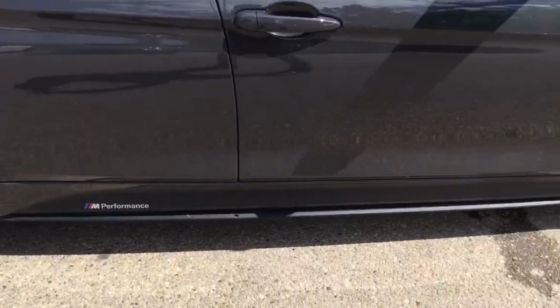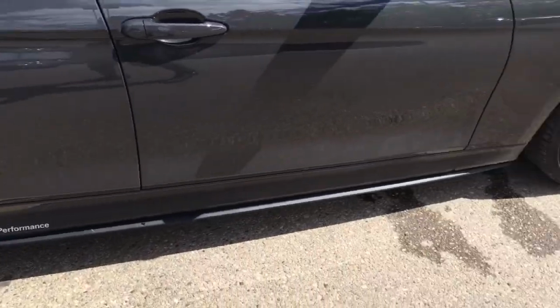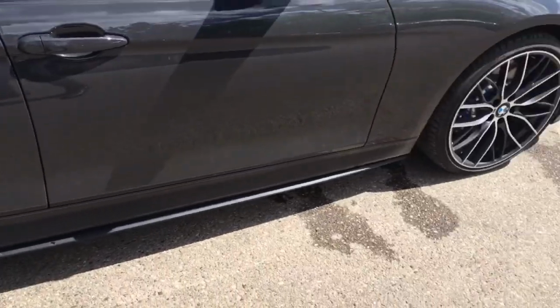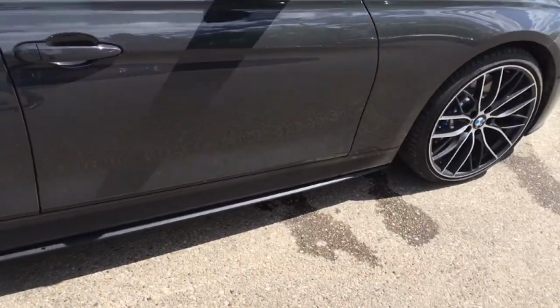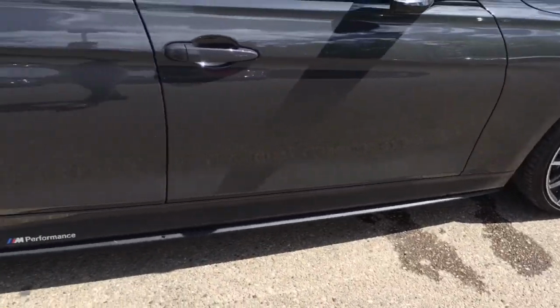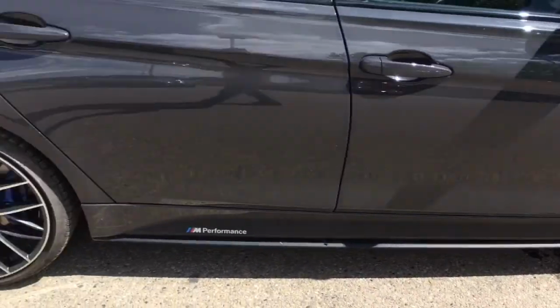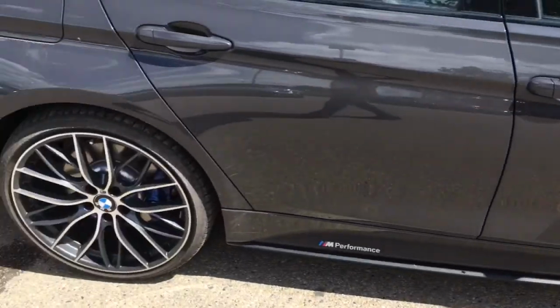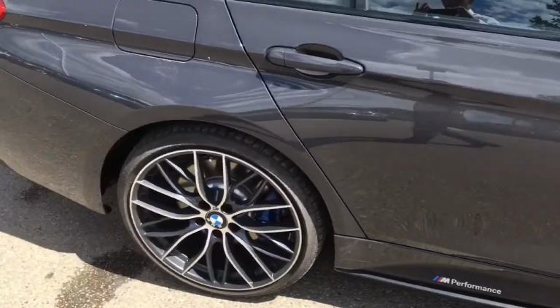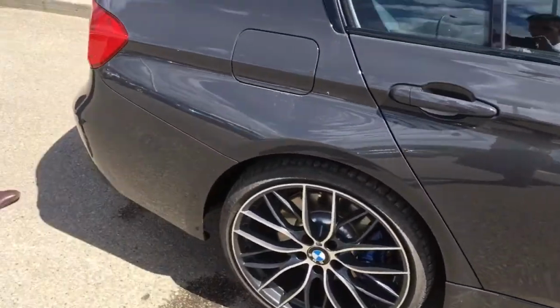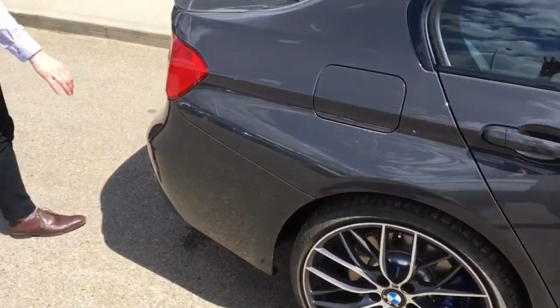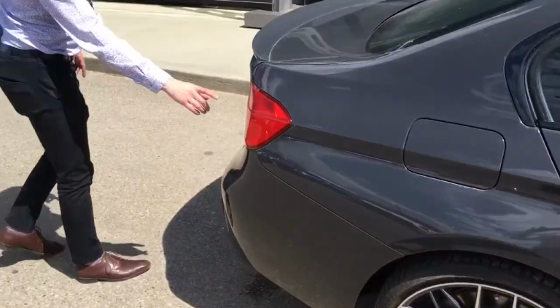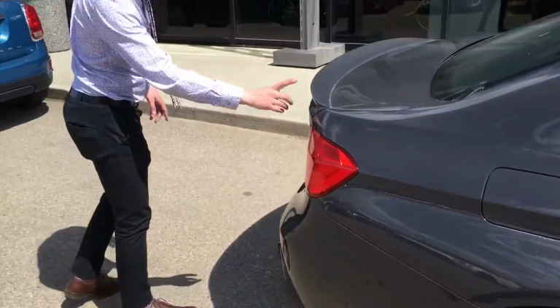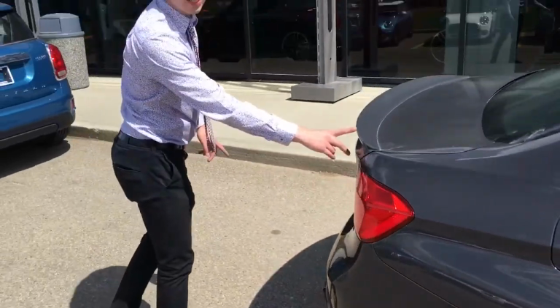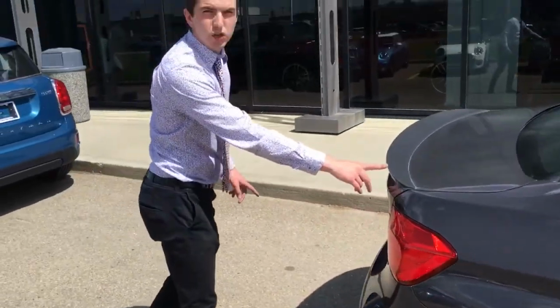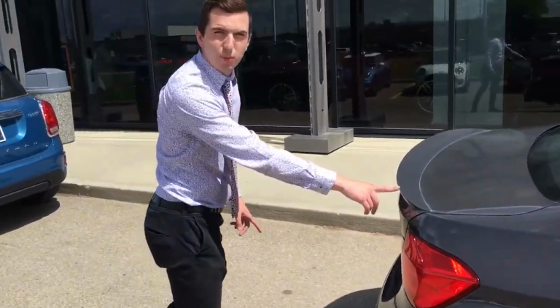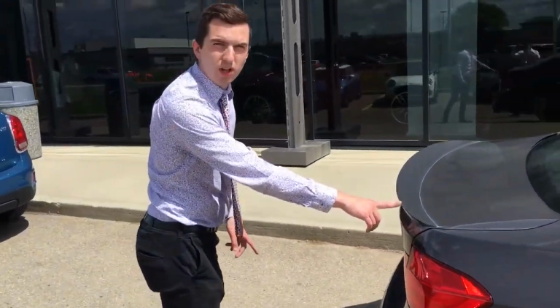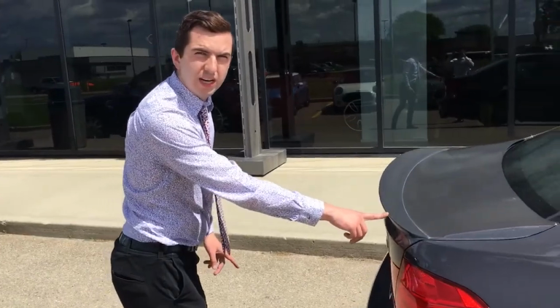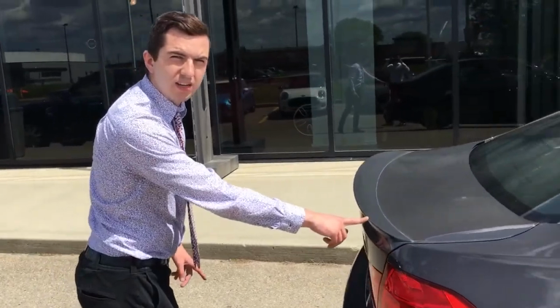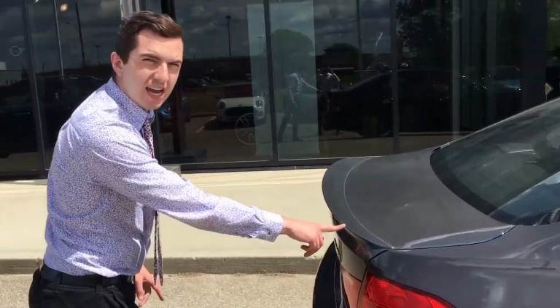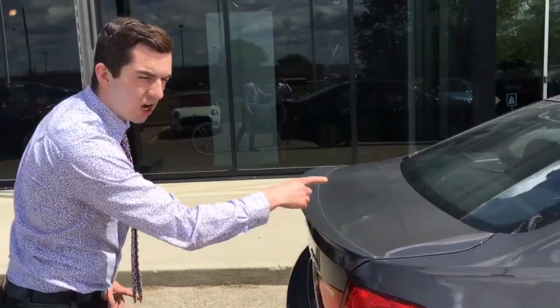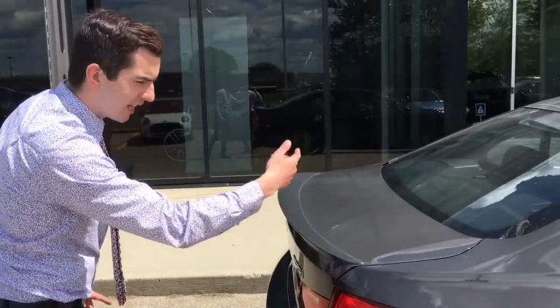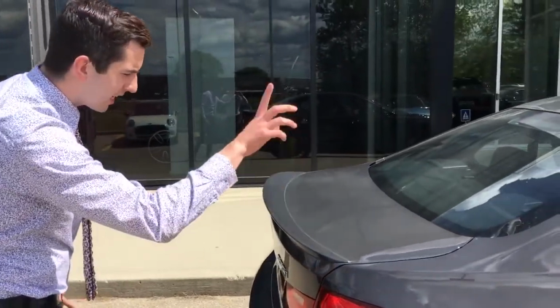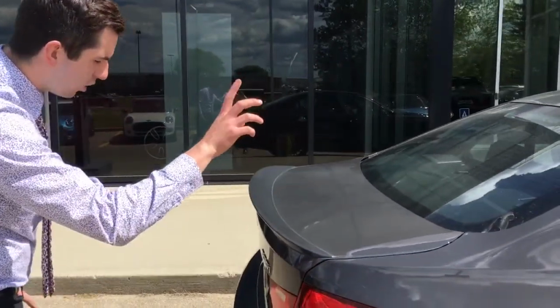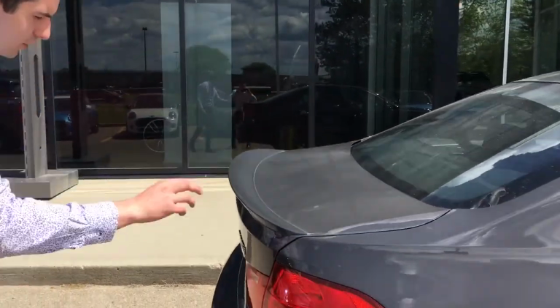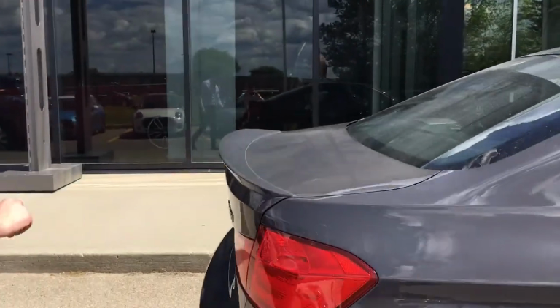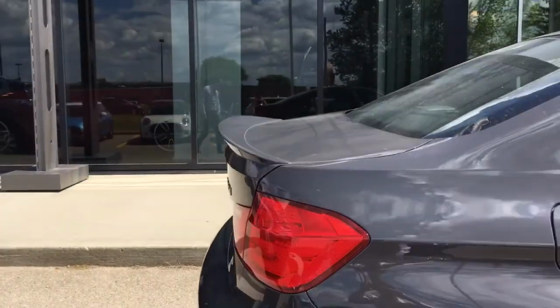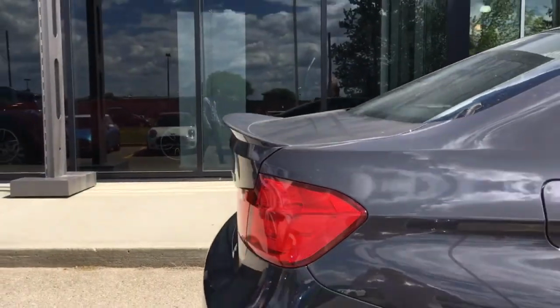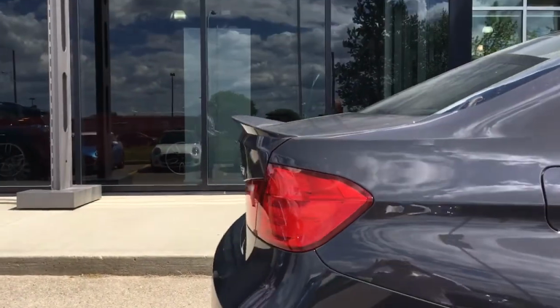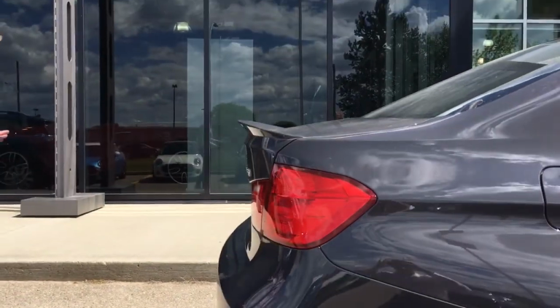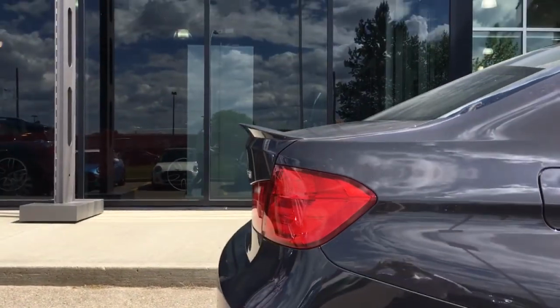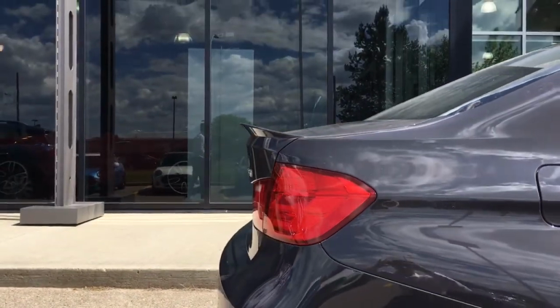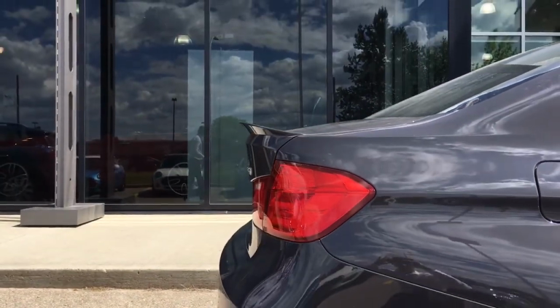My favorite touch on this vehicle — the ducktail spoiler here. It's kind of got like a cowlick to it. Looks fantastic.